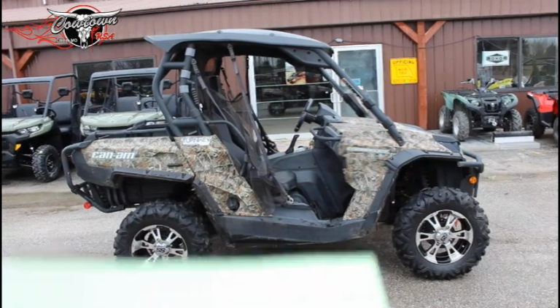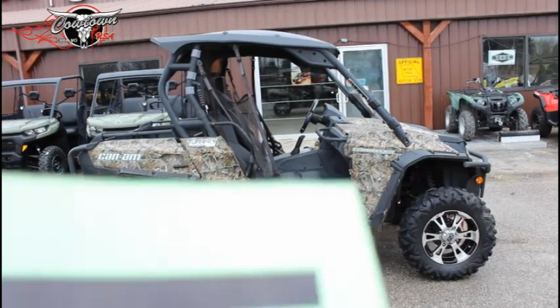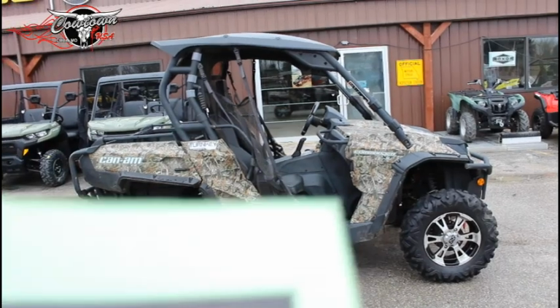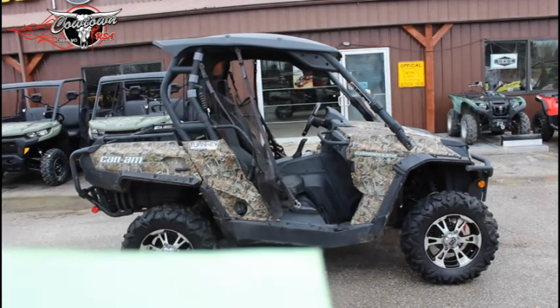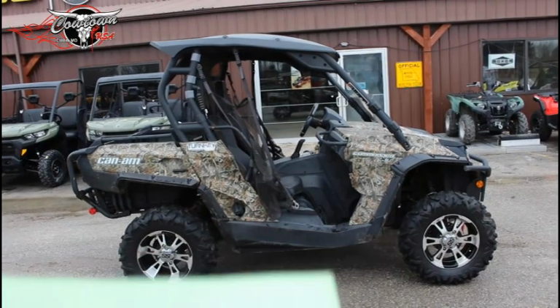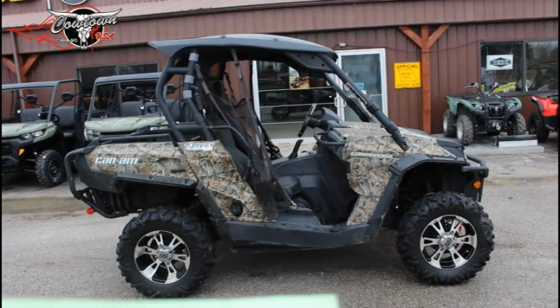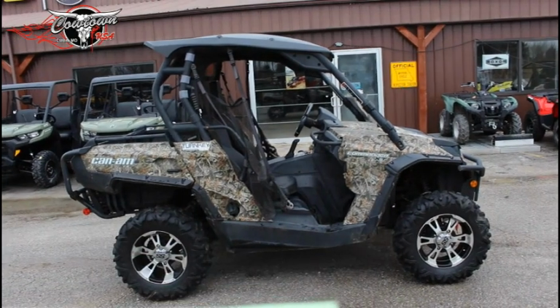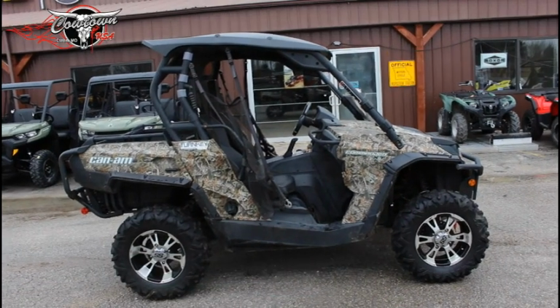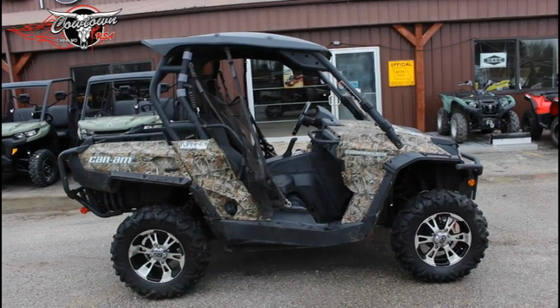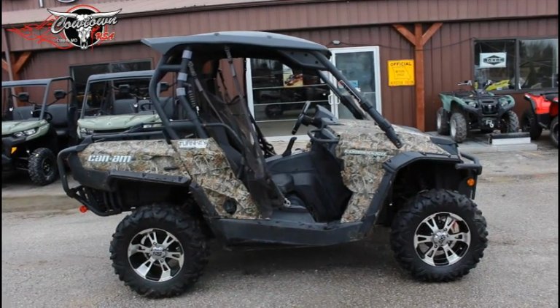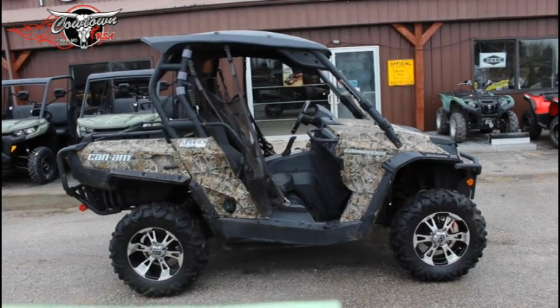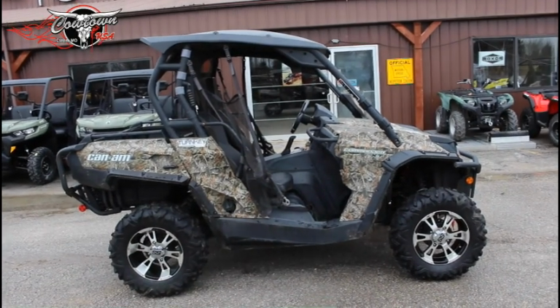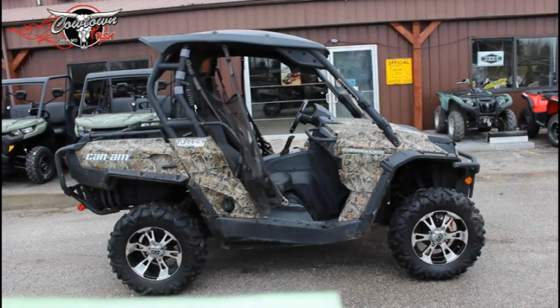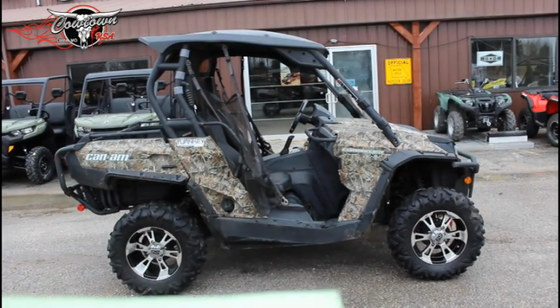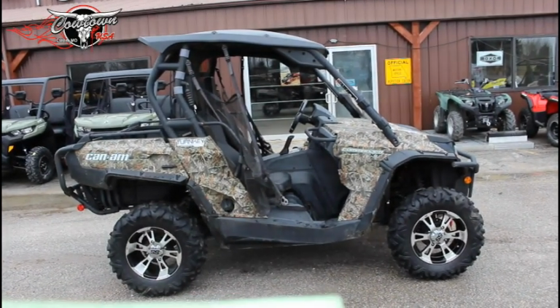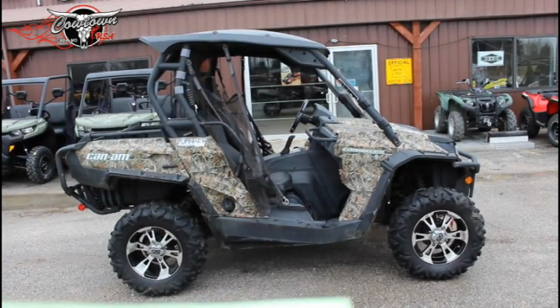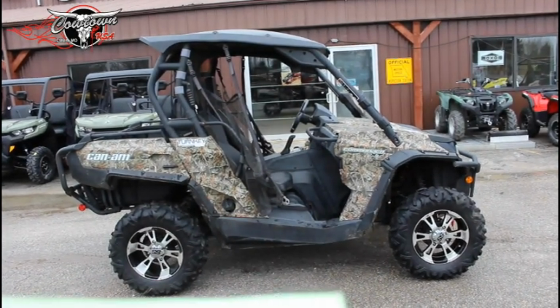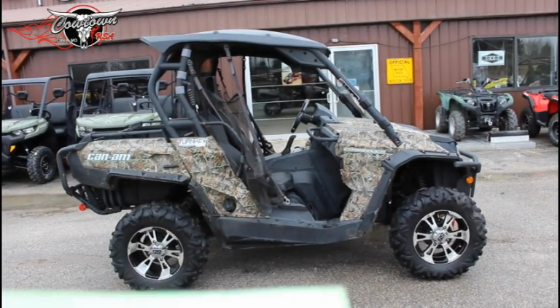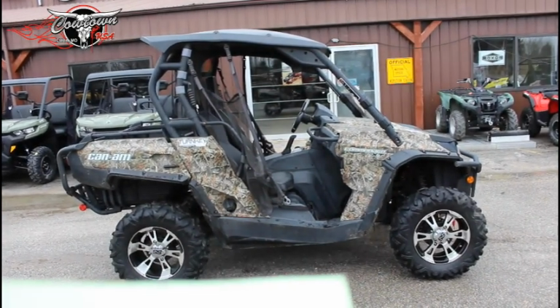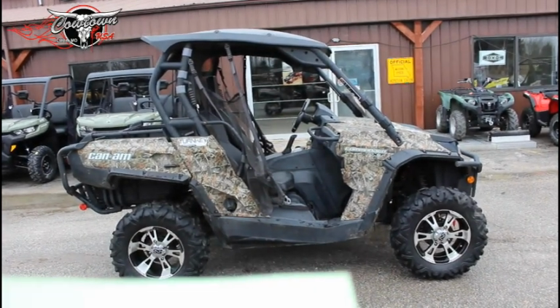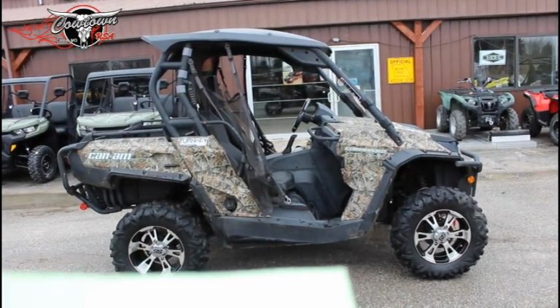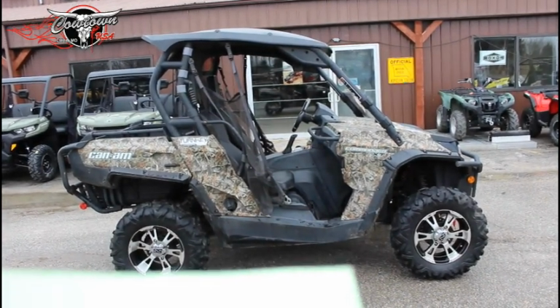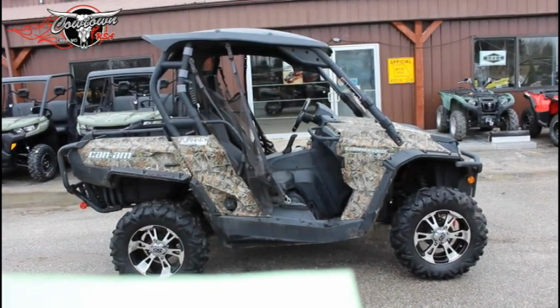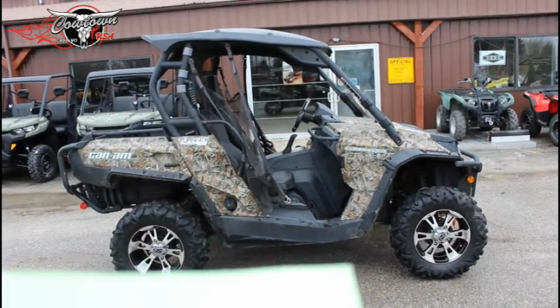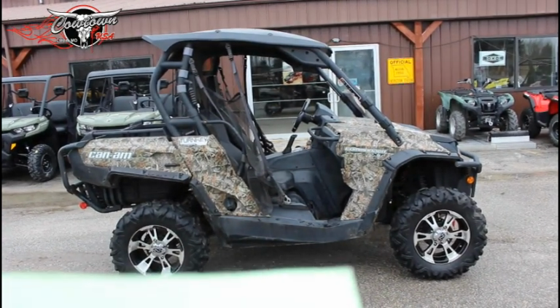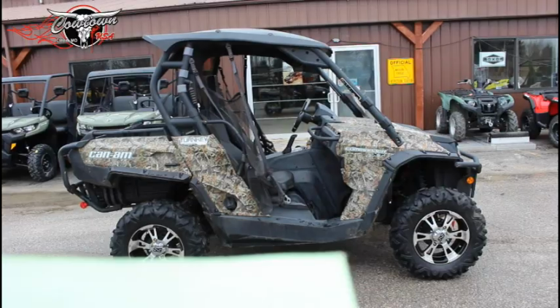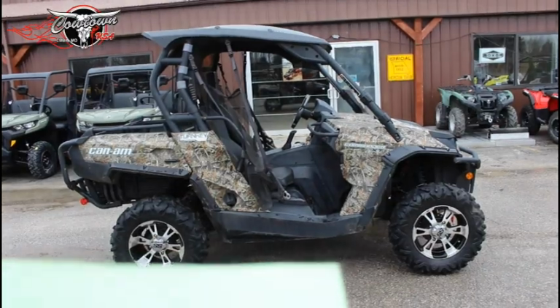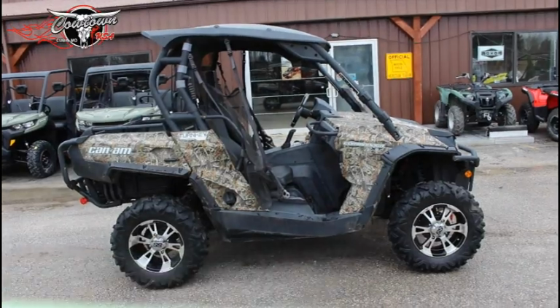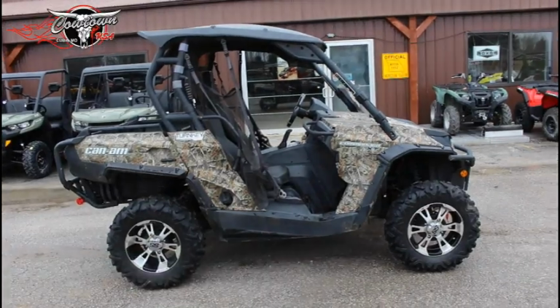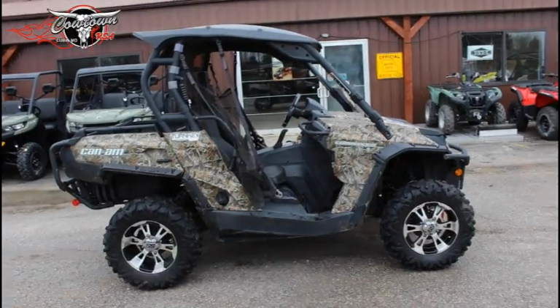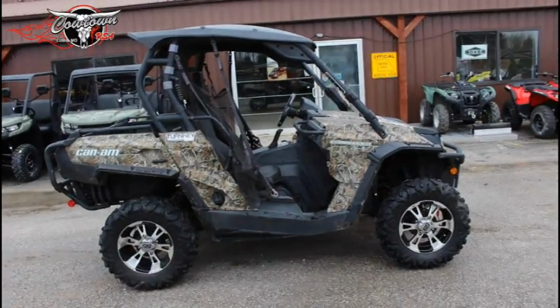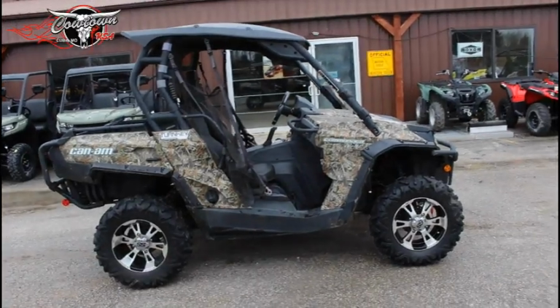We've got a three-year warranty on this machine. It's only got 1,822 miles, but it is loaded.